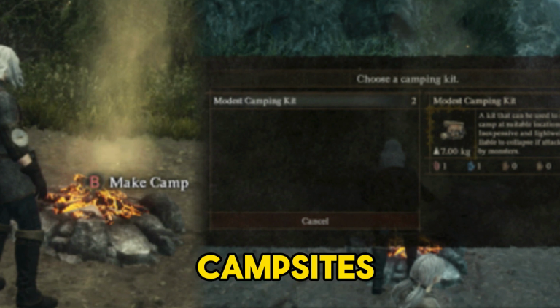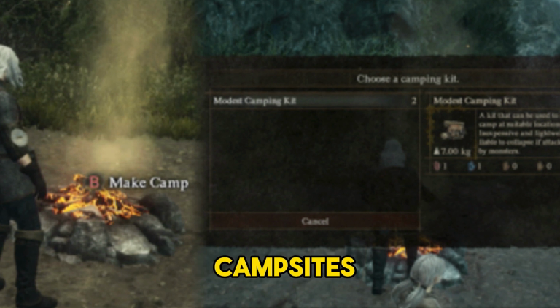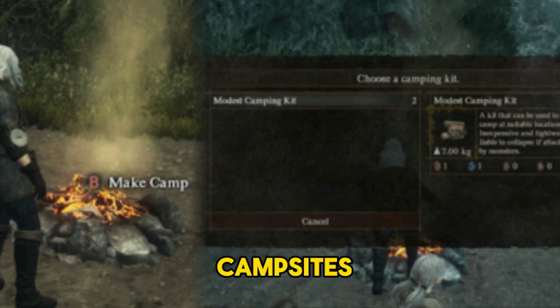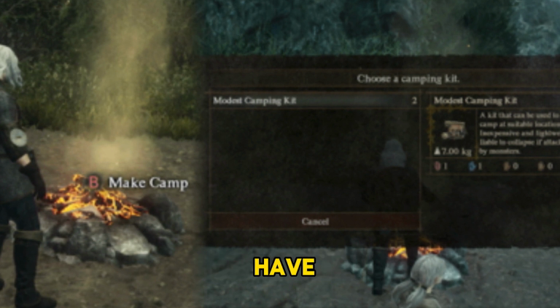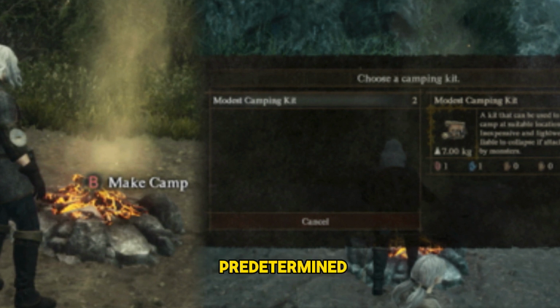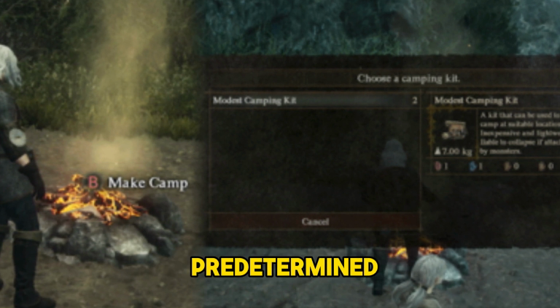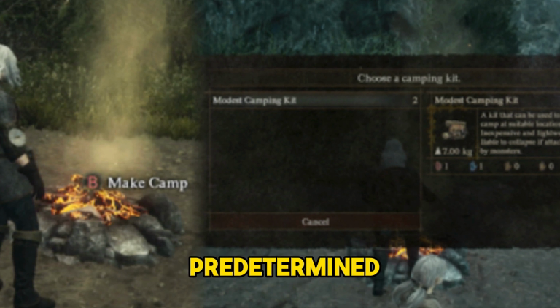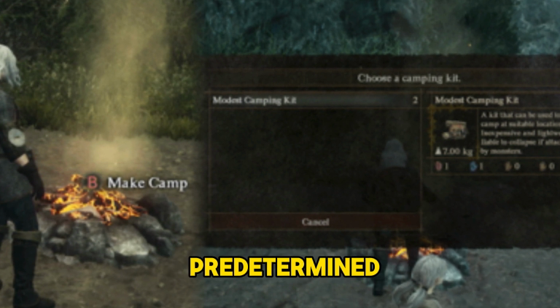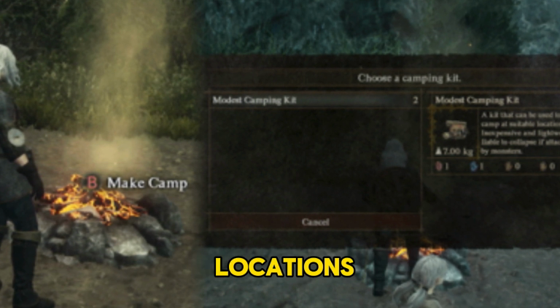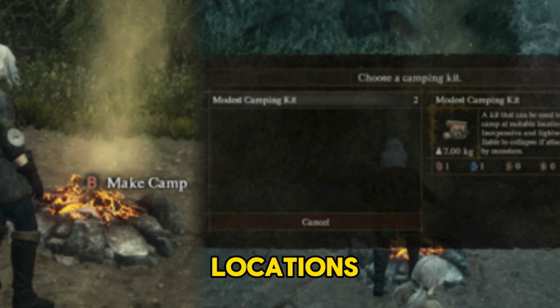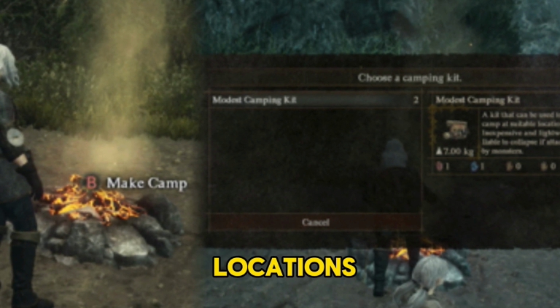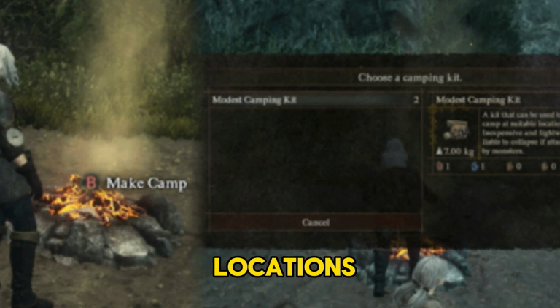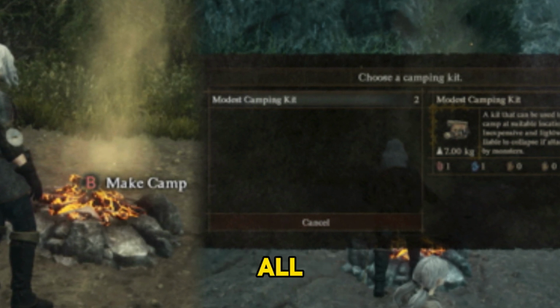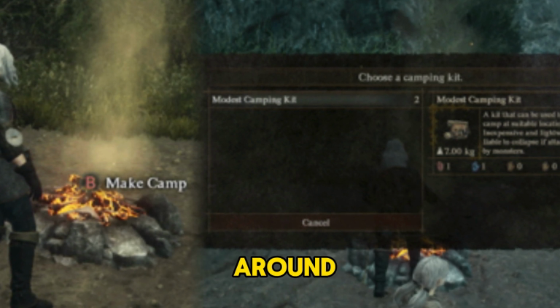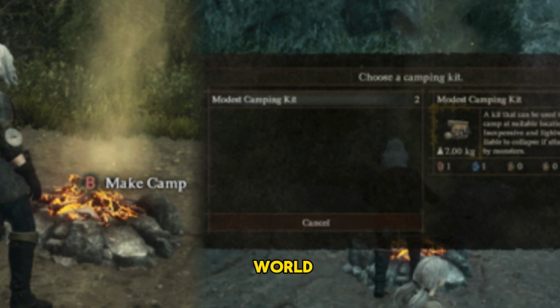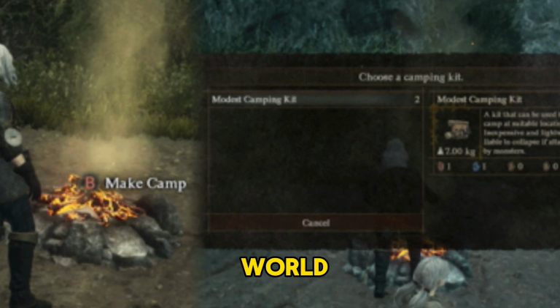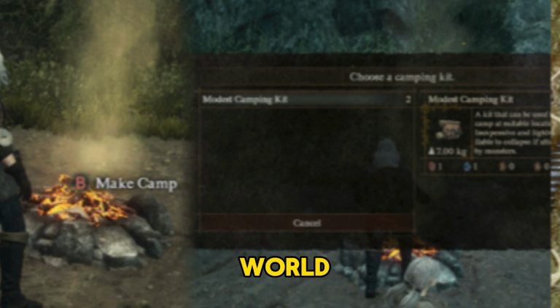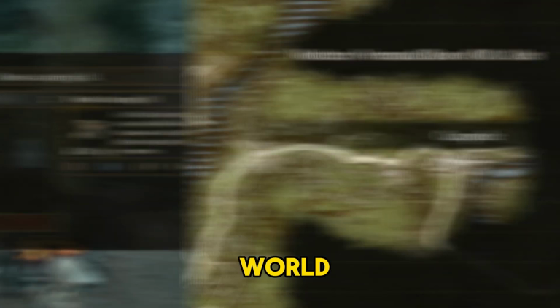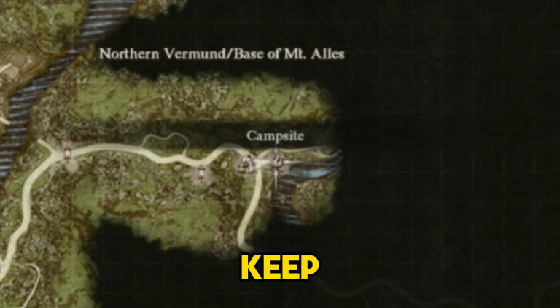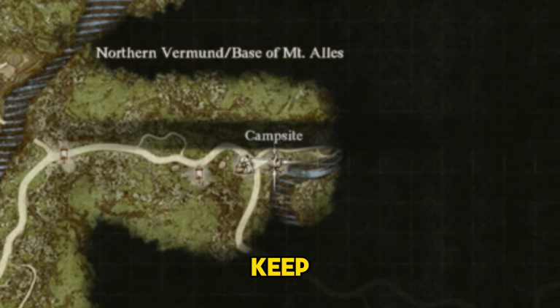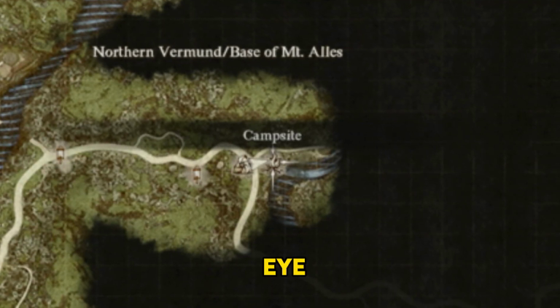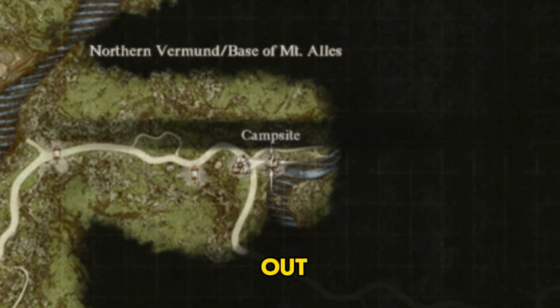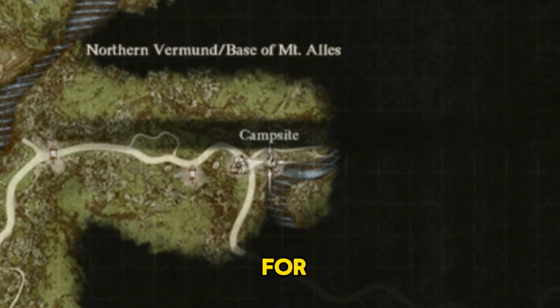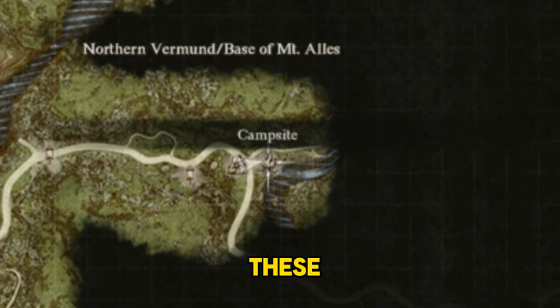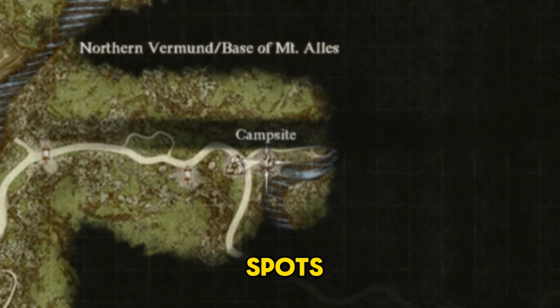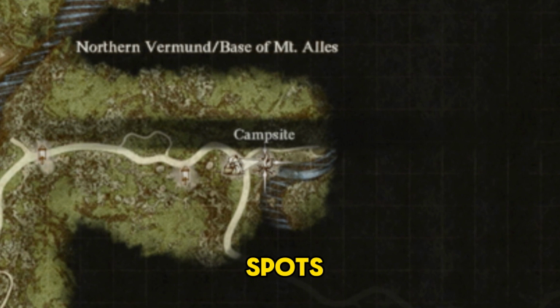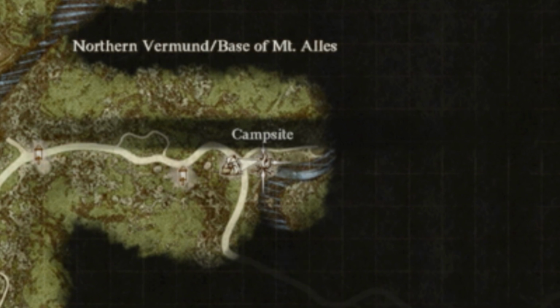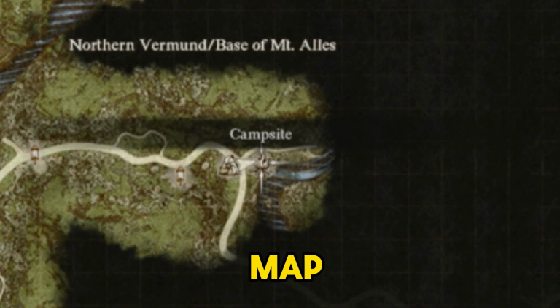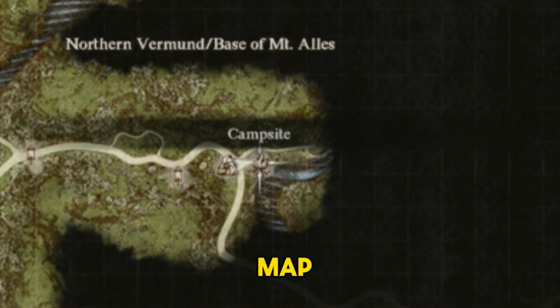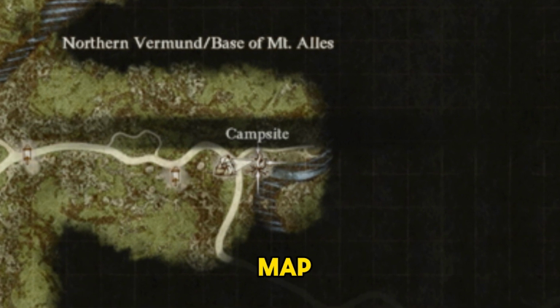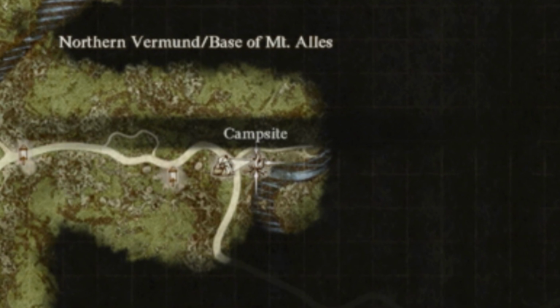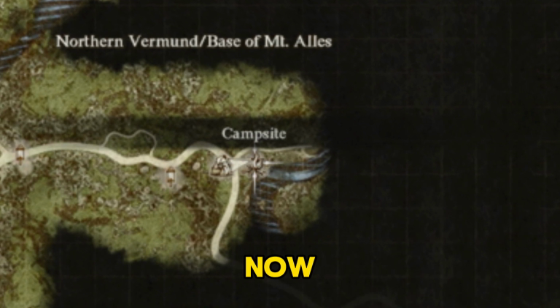Campsites have predetermined locations all around the world. Keep an eye out for these spots on your map.